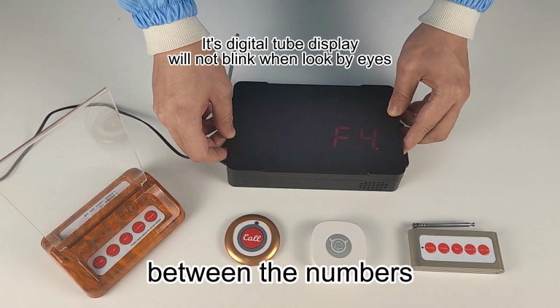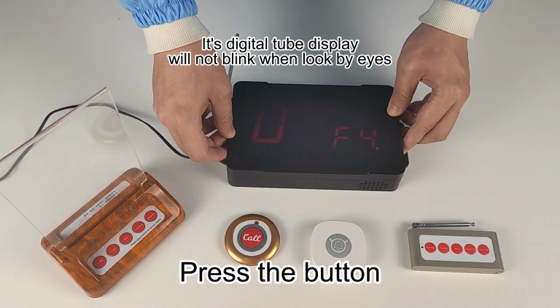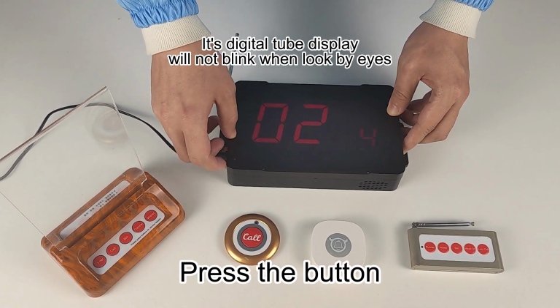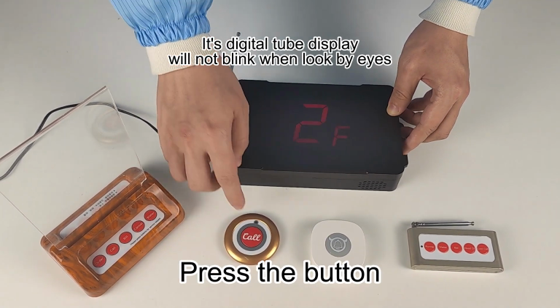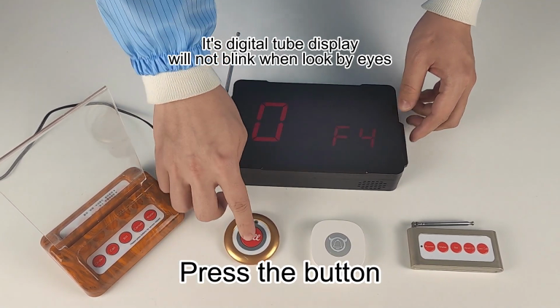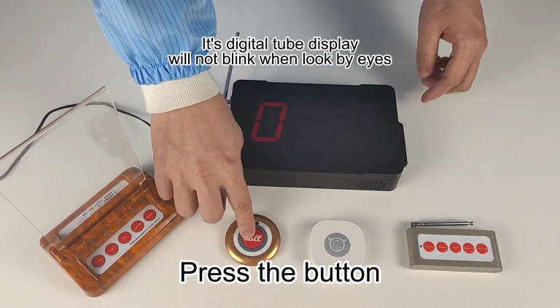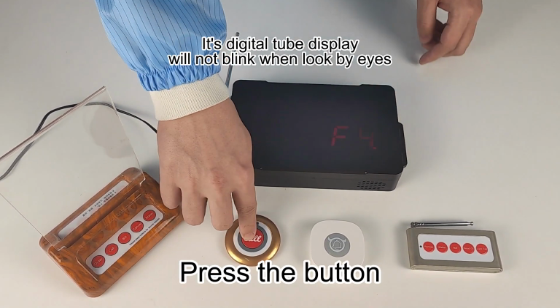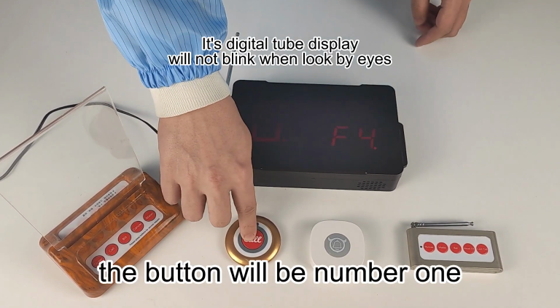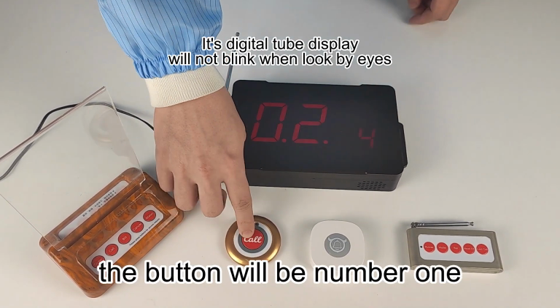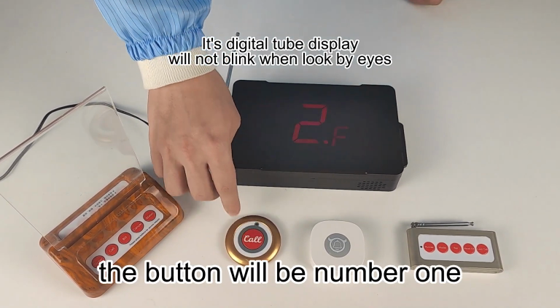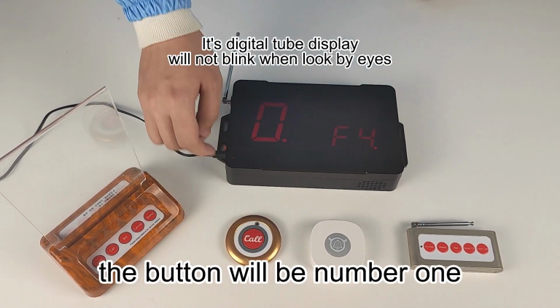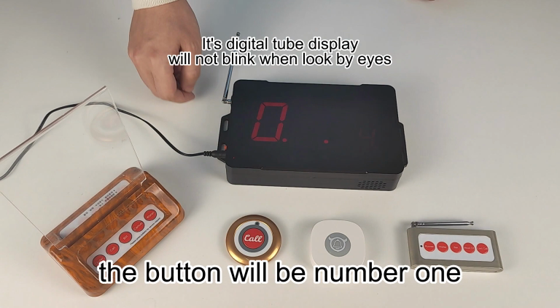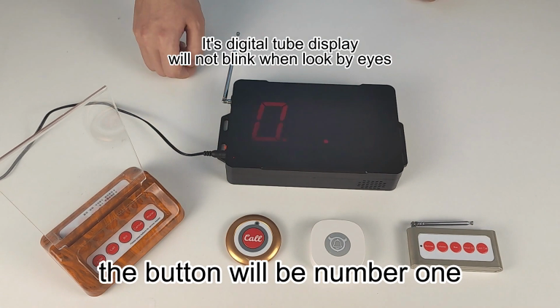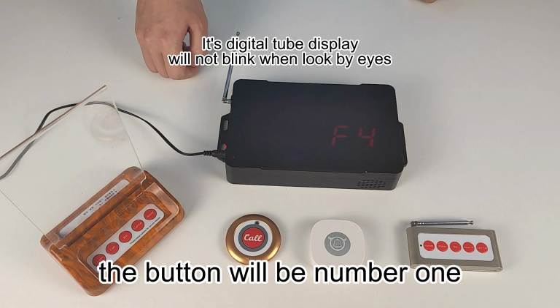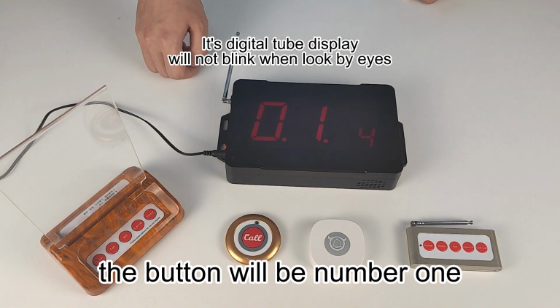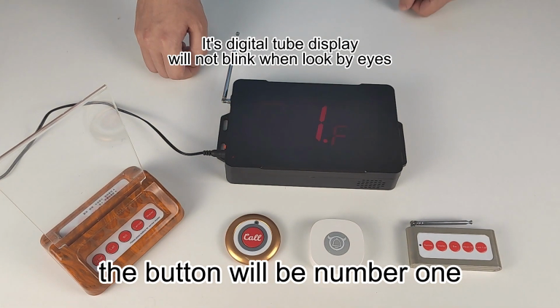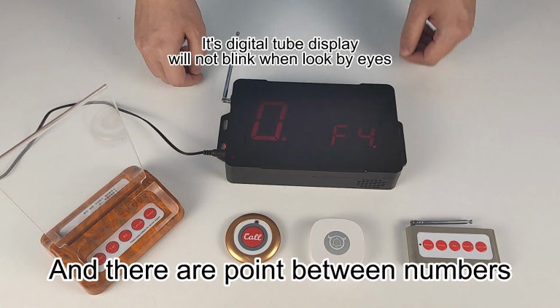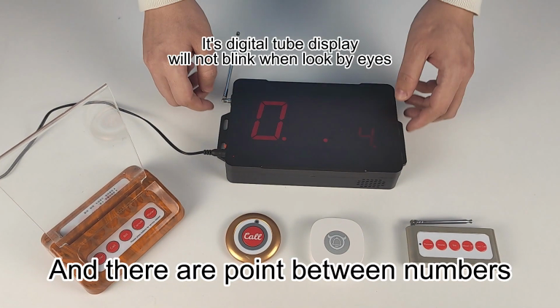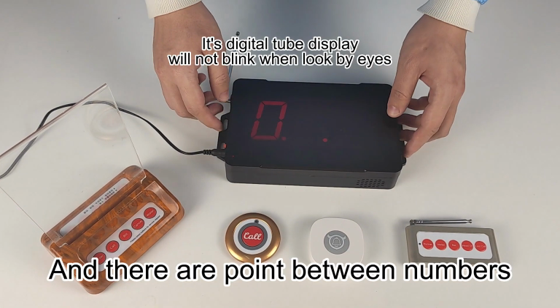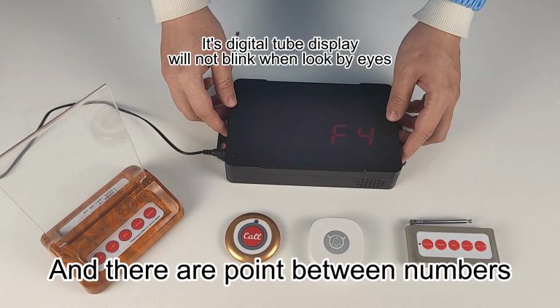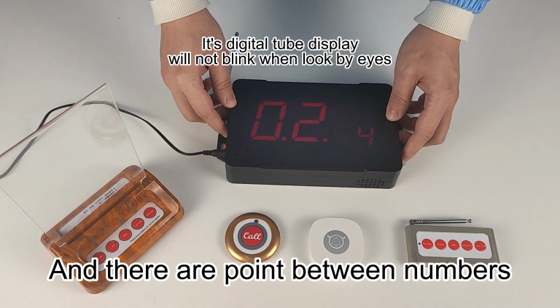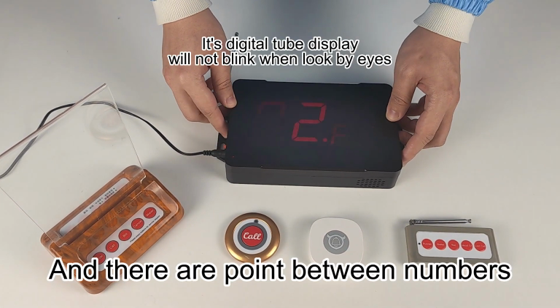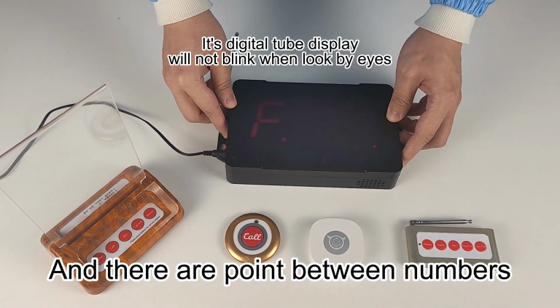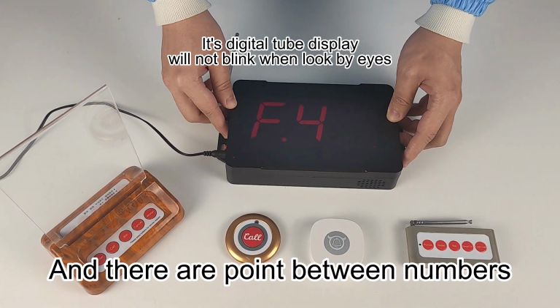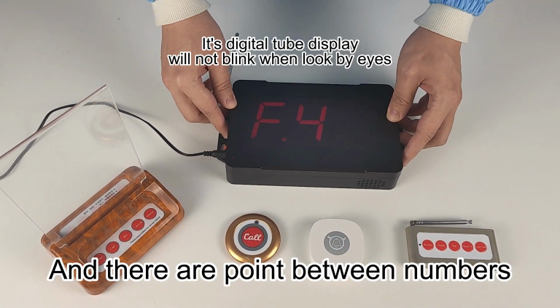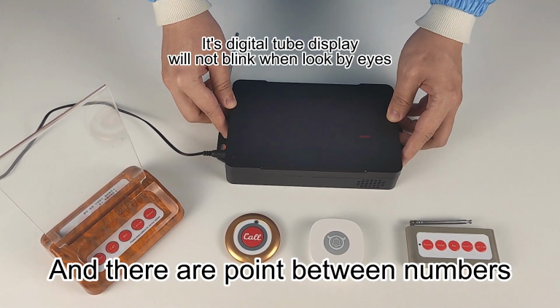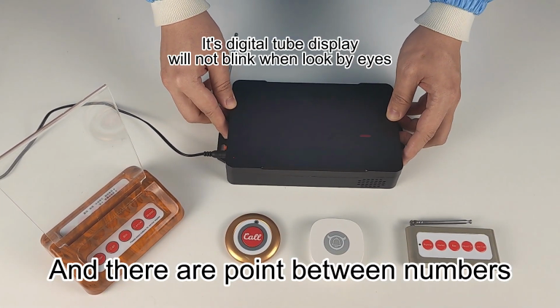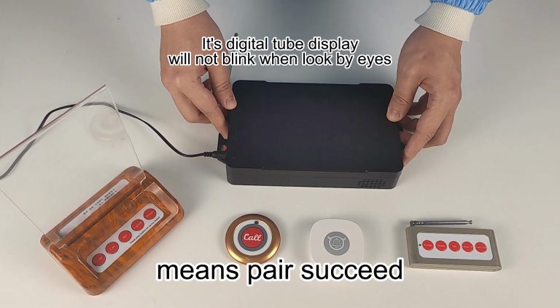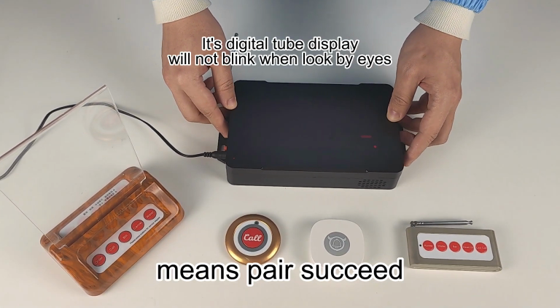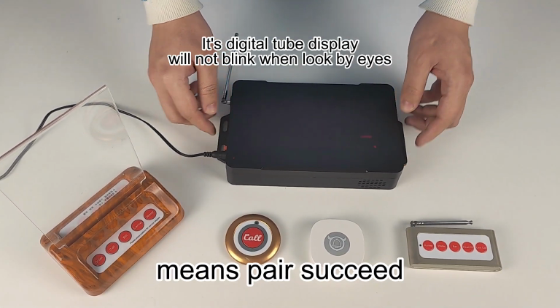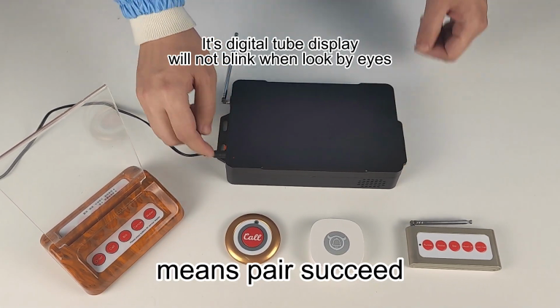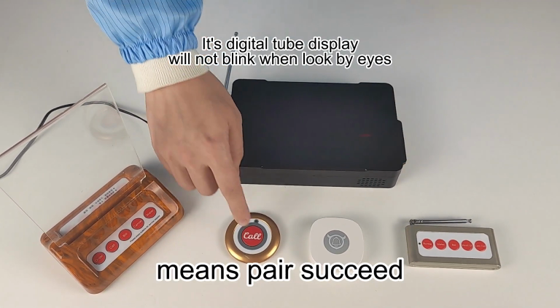Press the button — the button will be number 1, and there are points between numbers, which means pair succeeded.